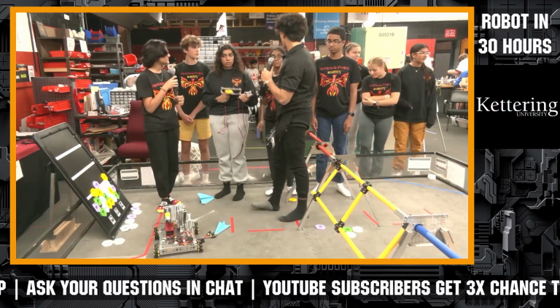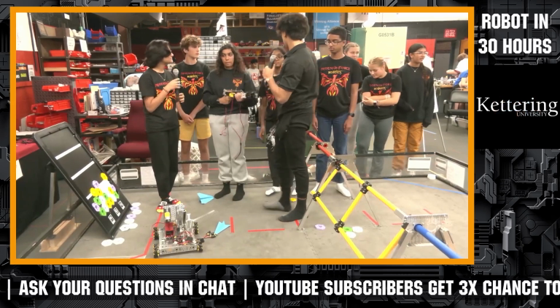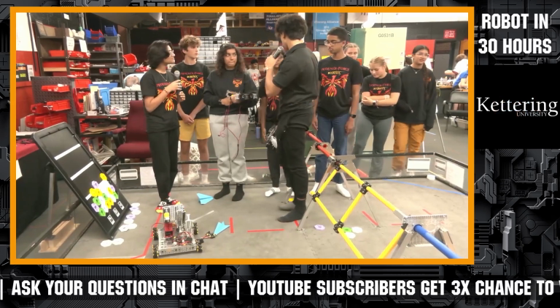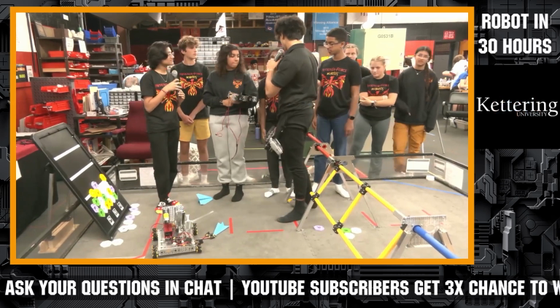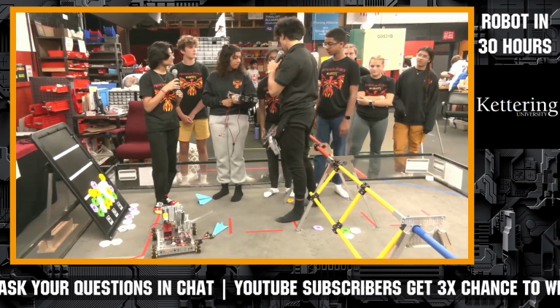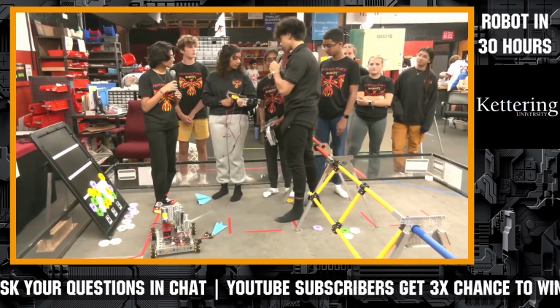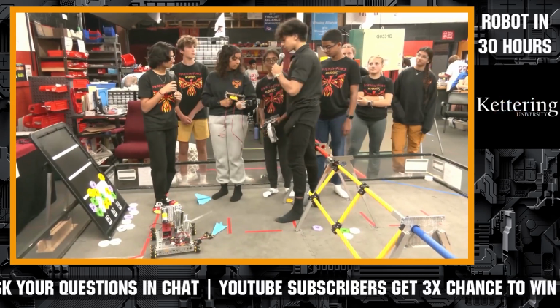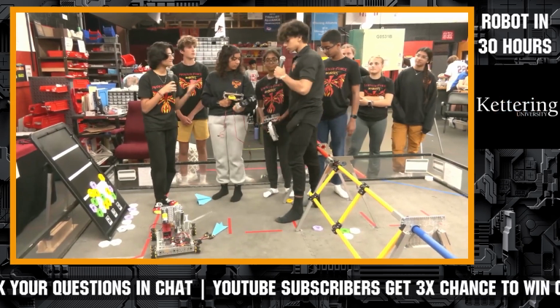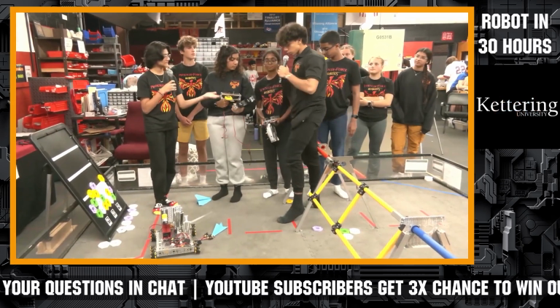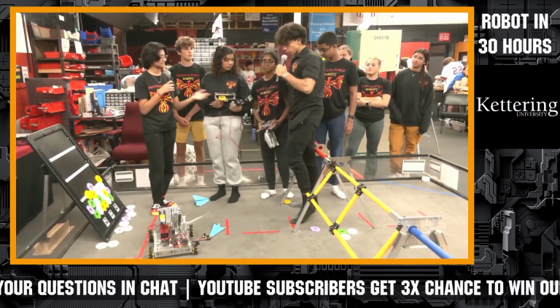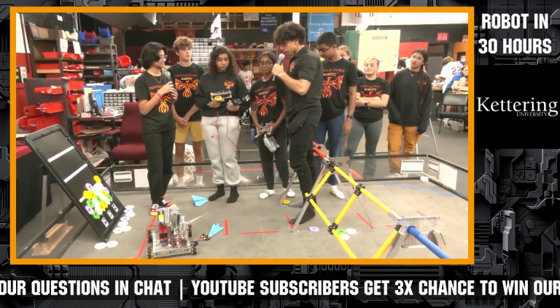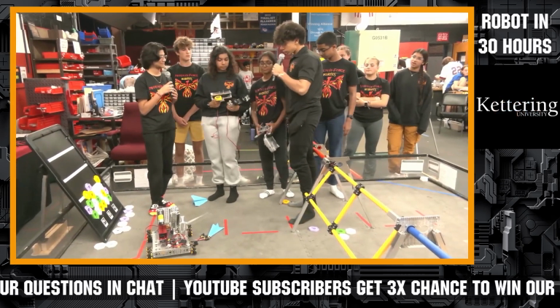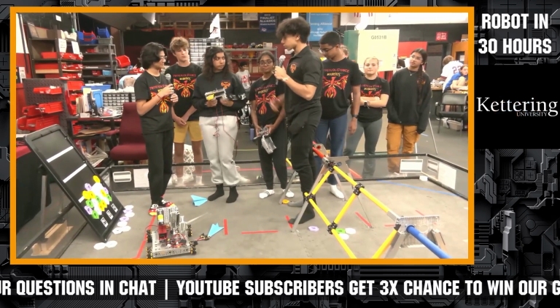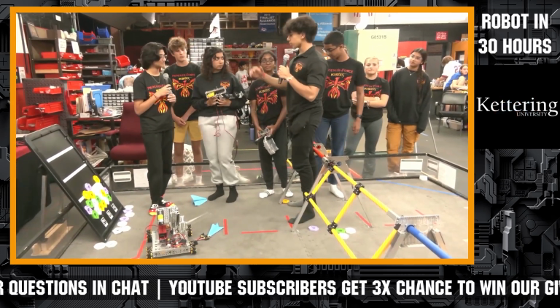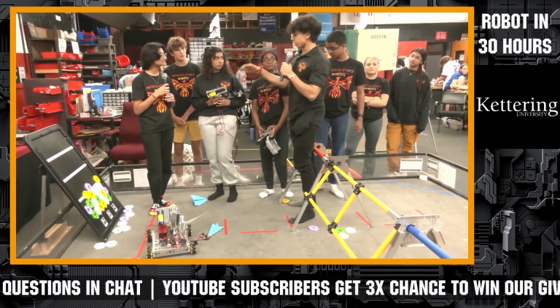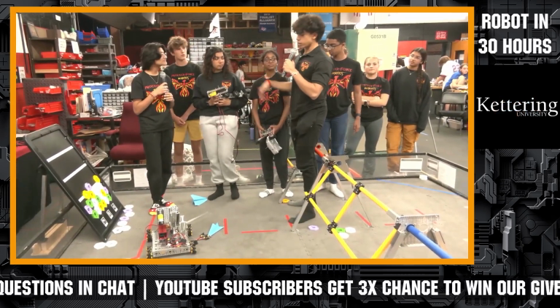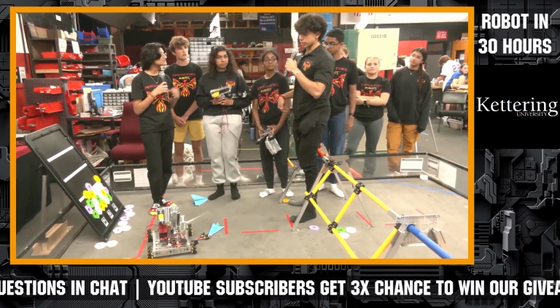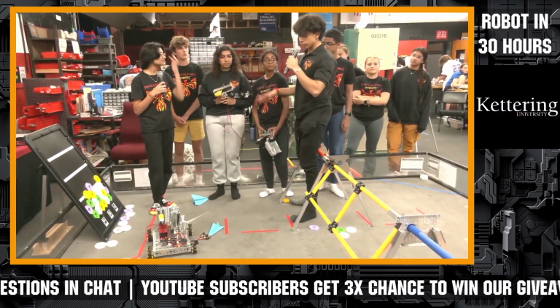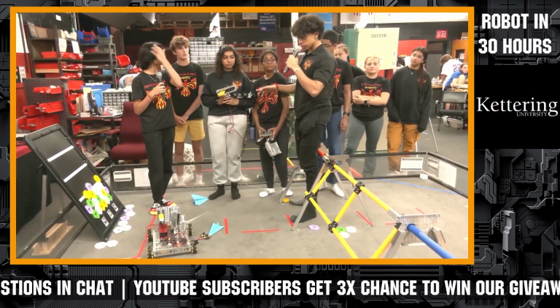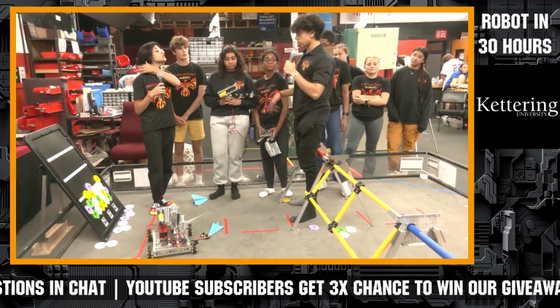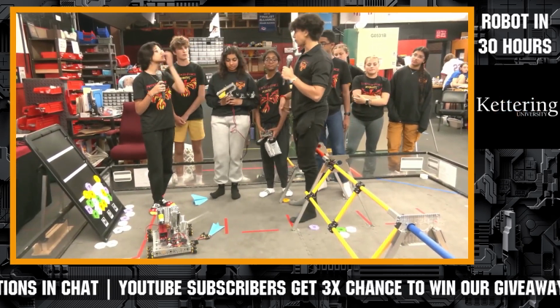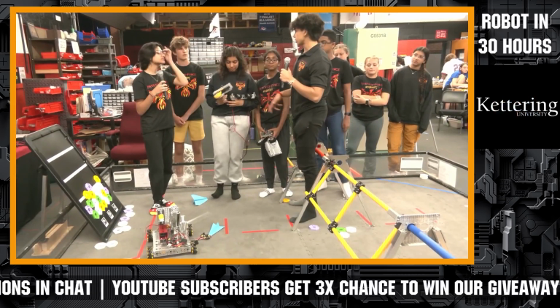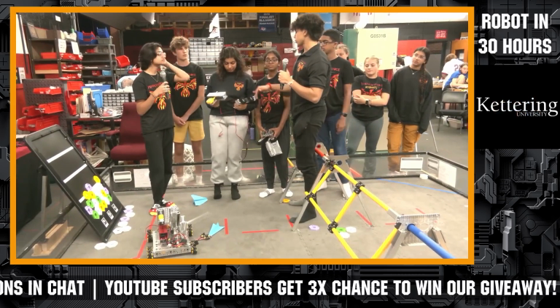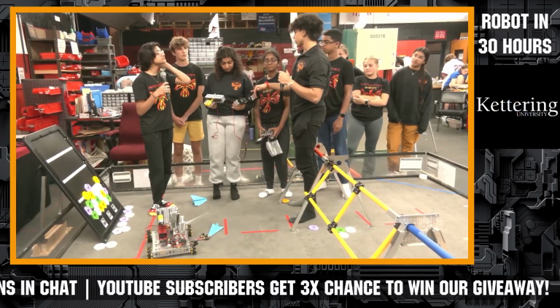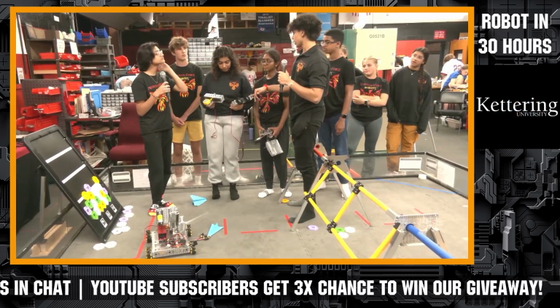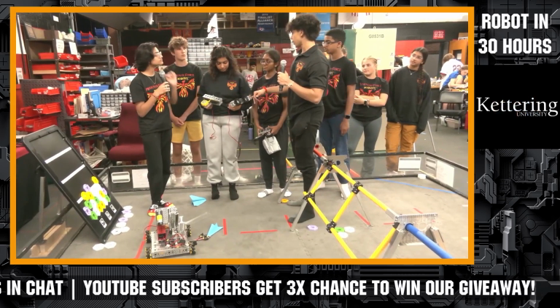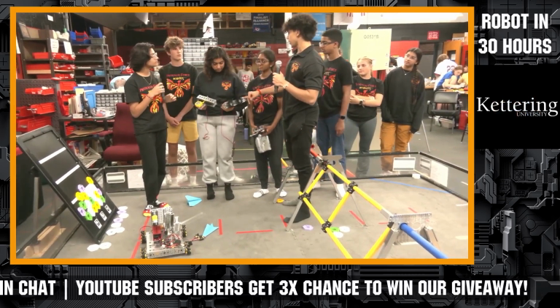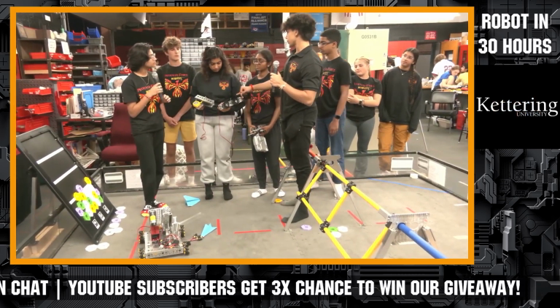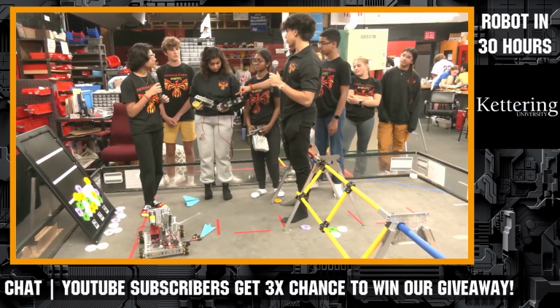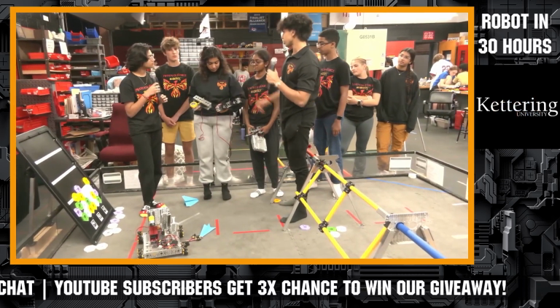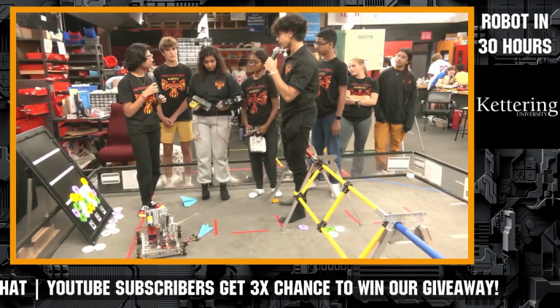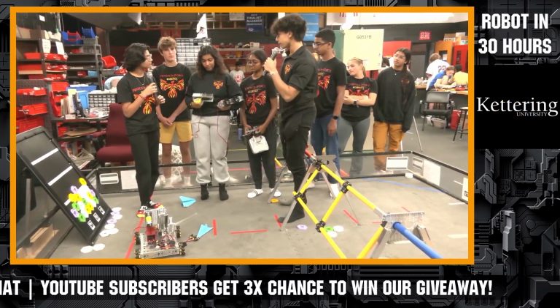We can talk about some of the other subsystems on our robot — some of them that are not attached yet. My sister can talk about something cool that she made.